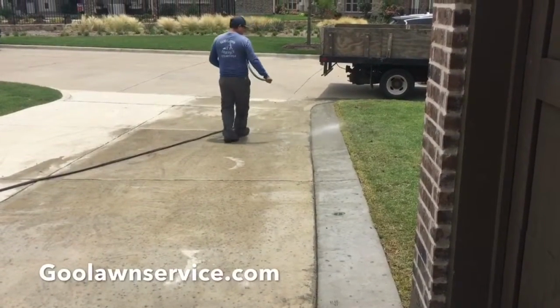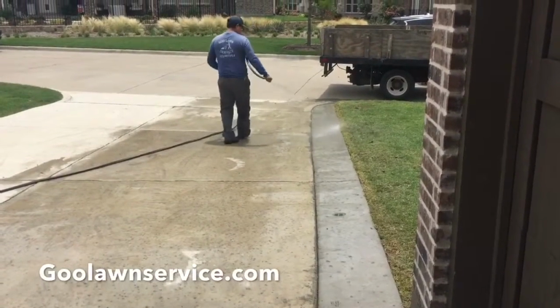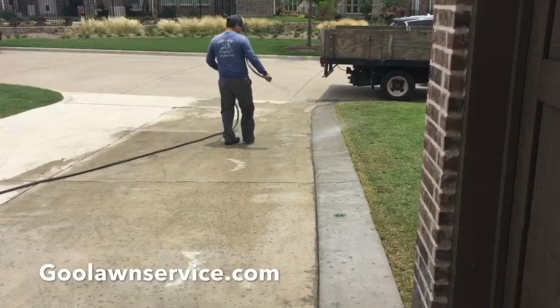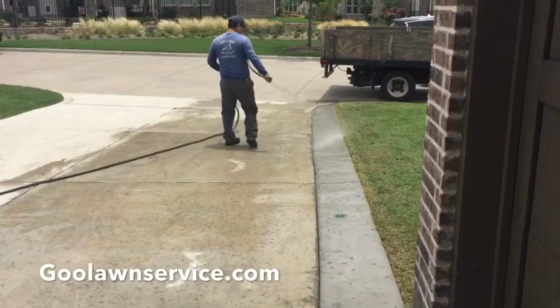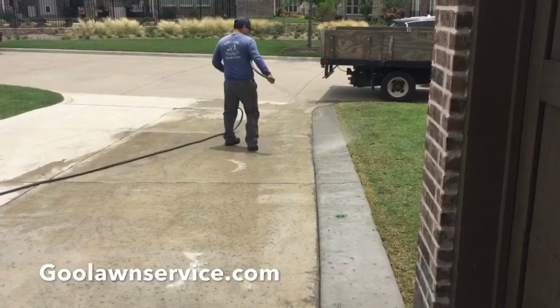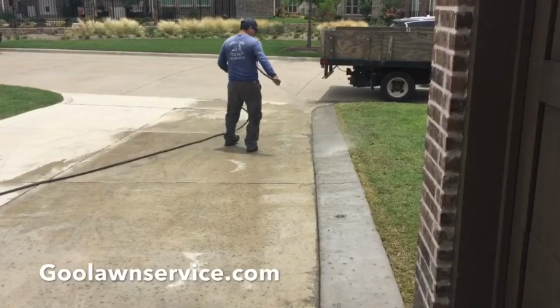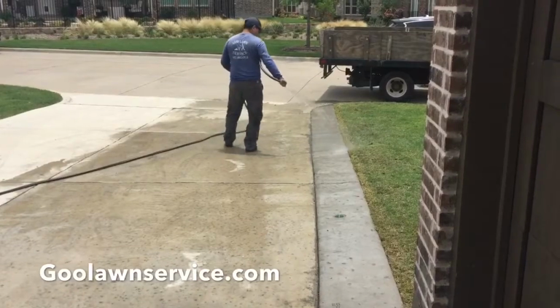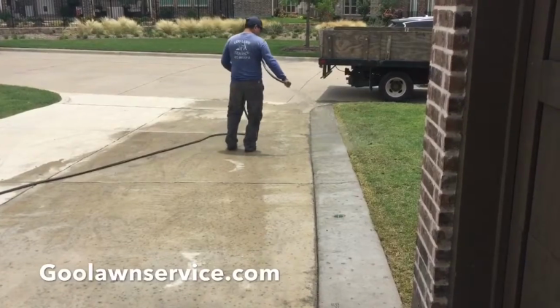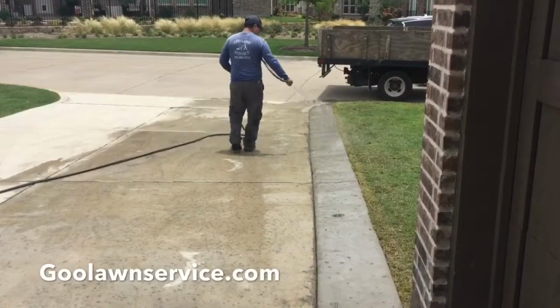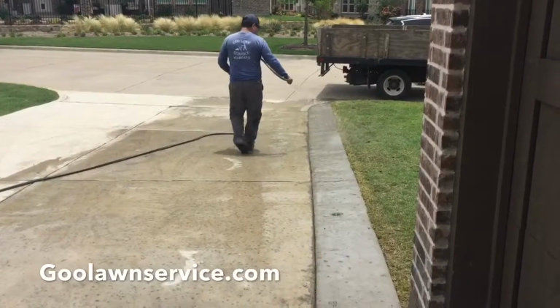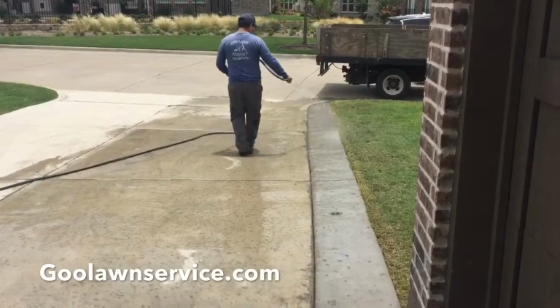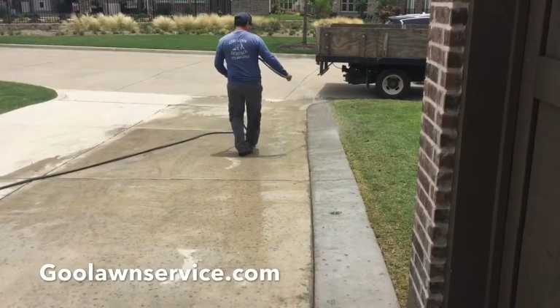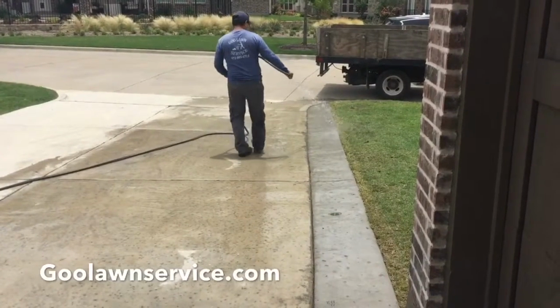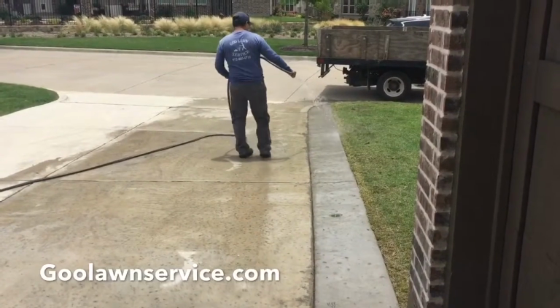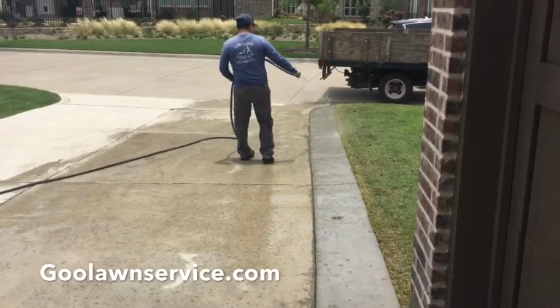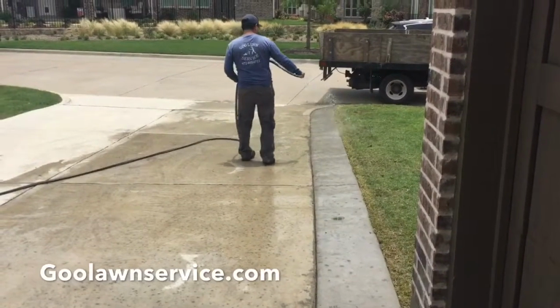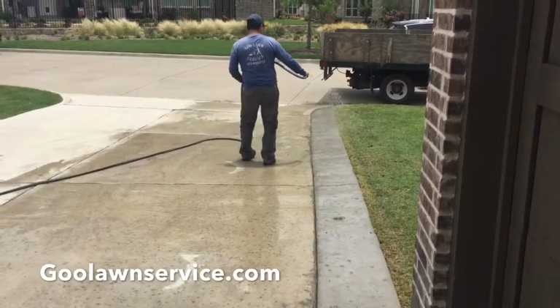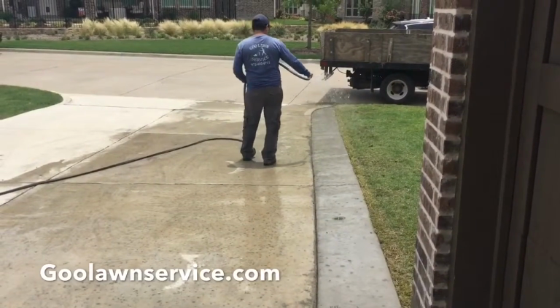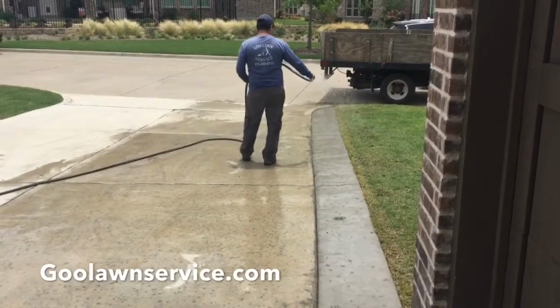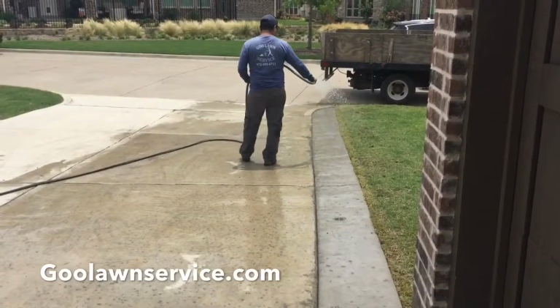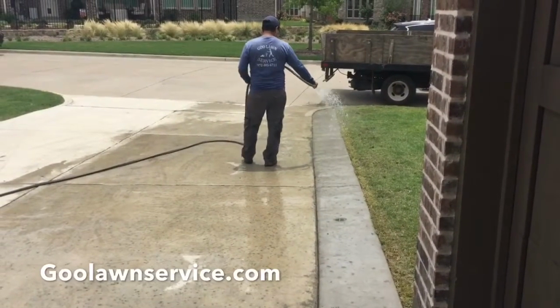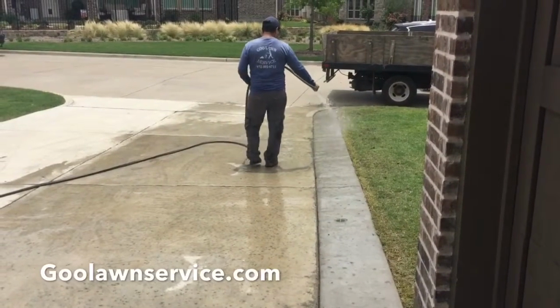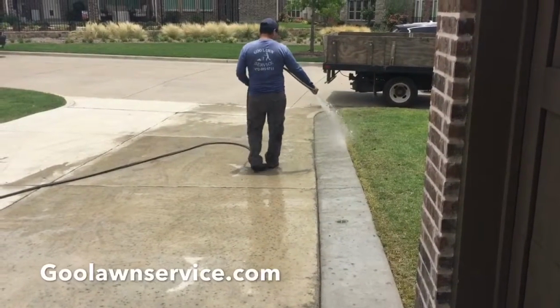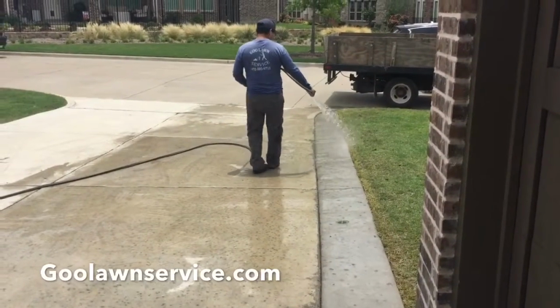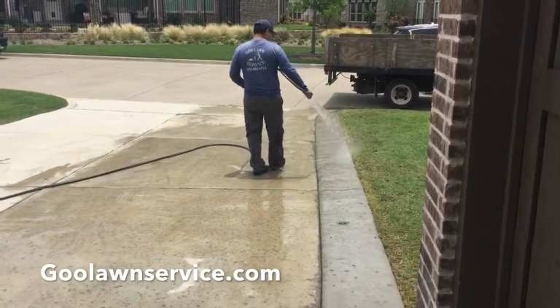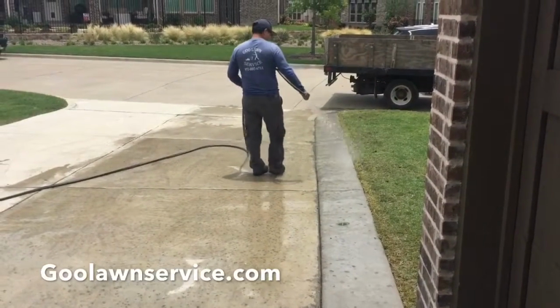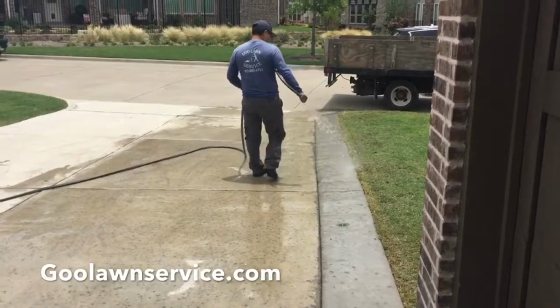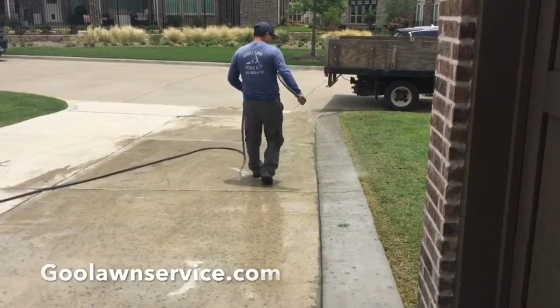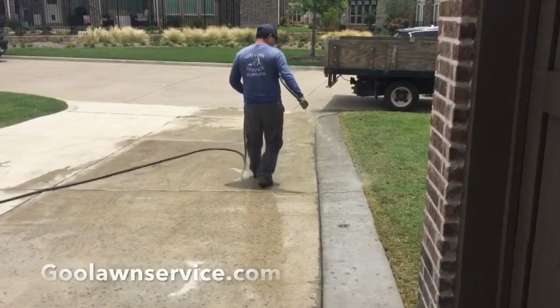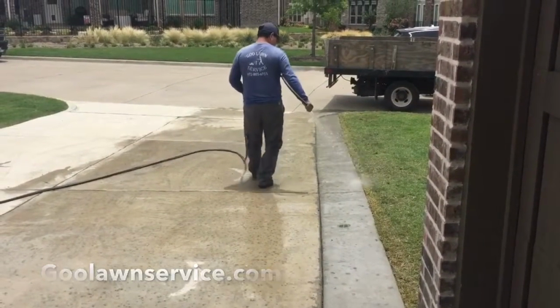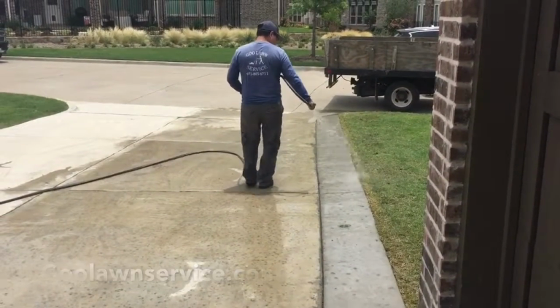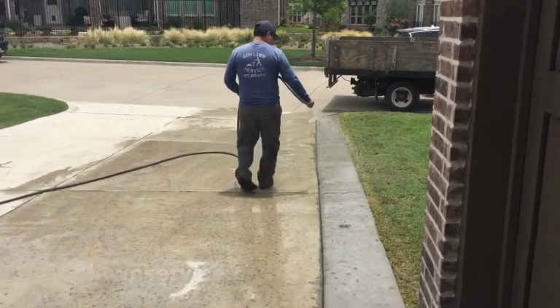If you guys need any cement, patios, concrete work, give us a call at goulonservice.com.